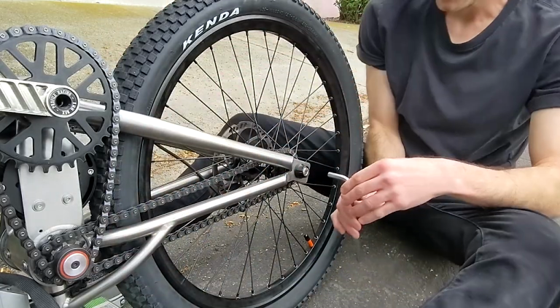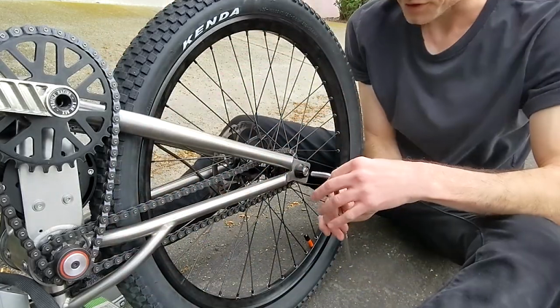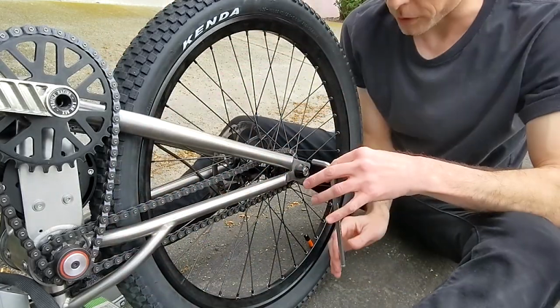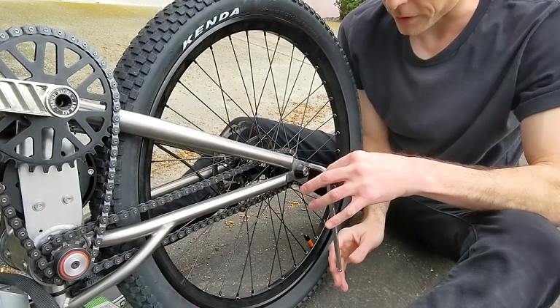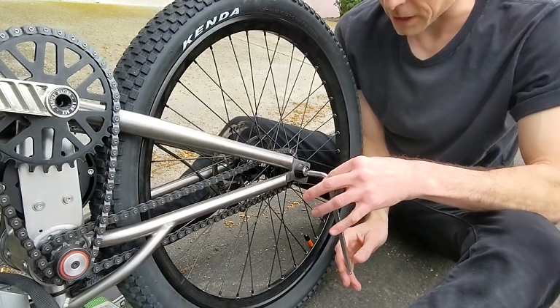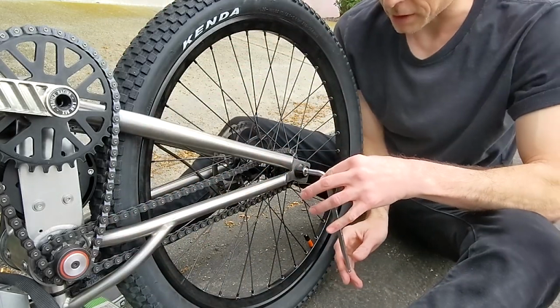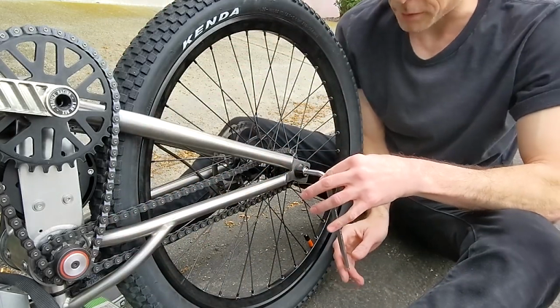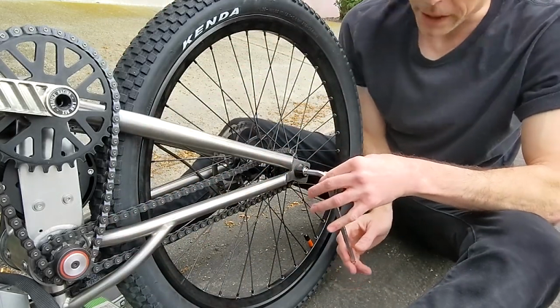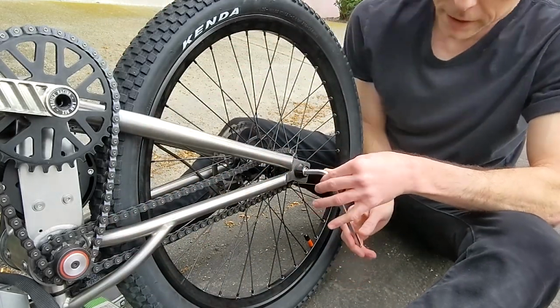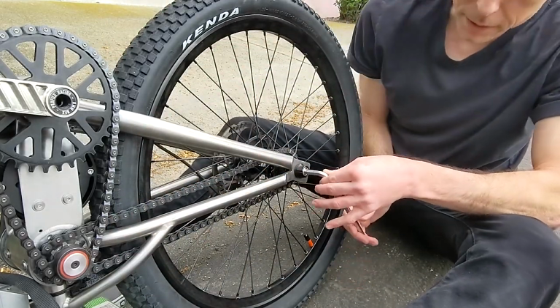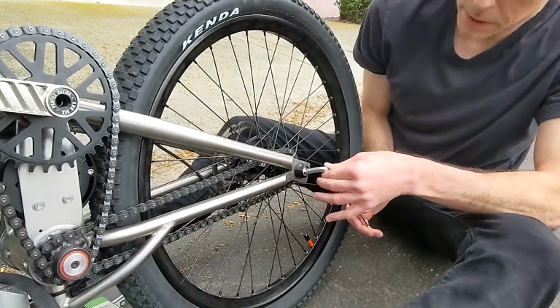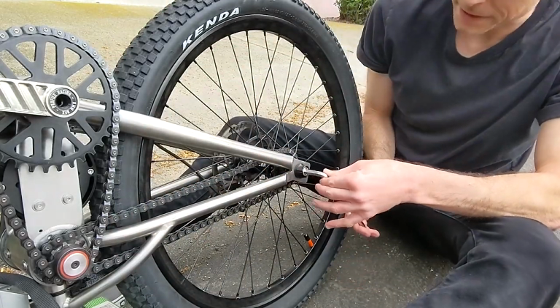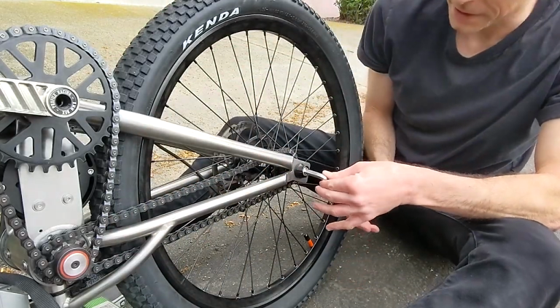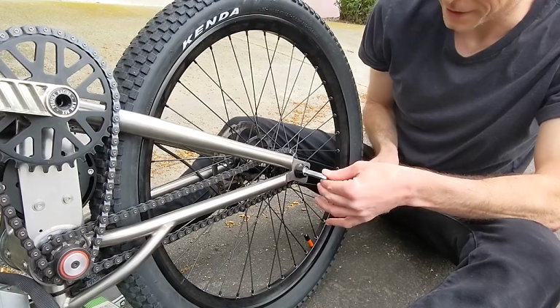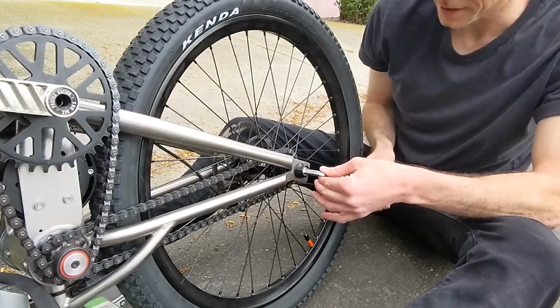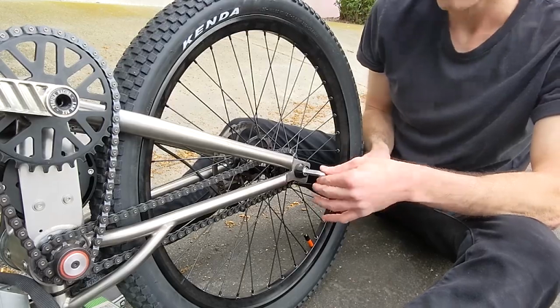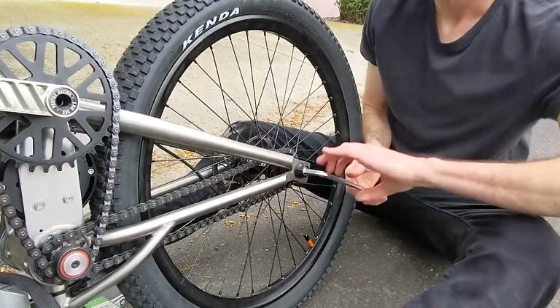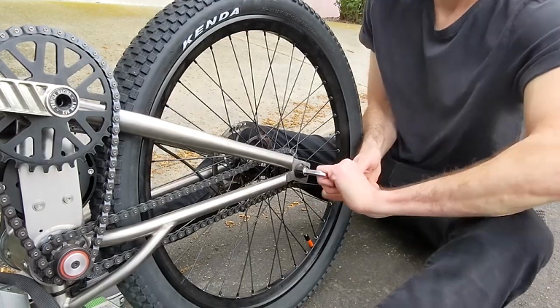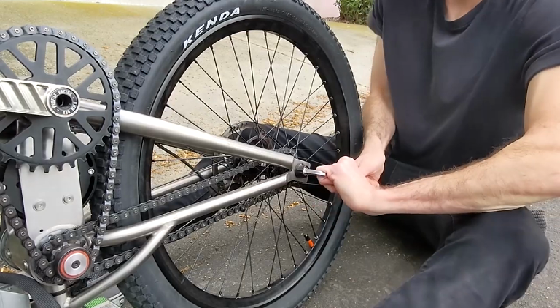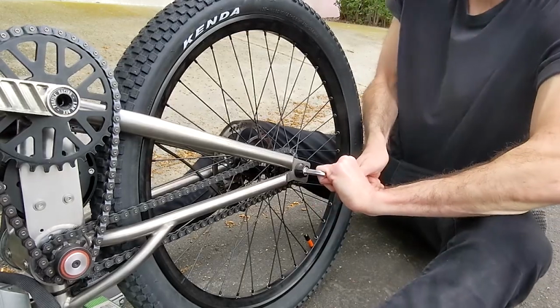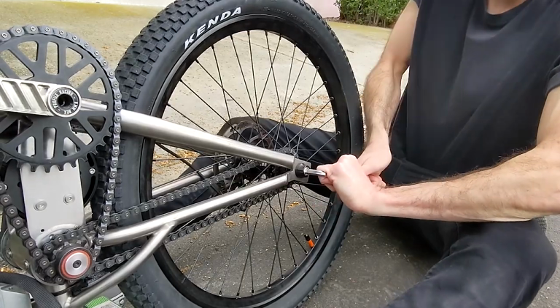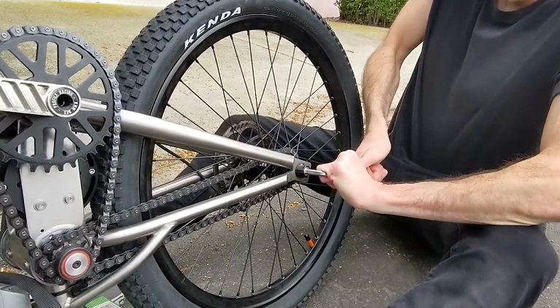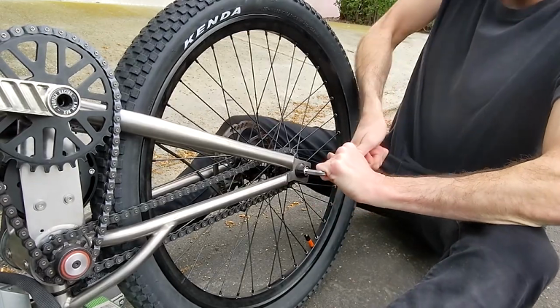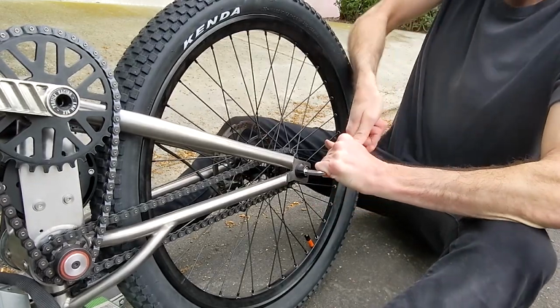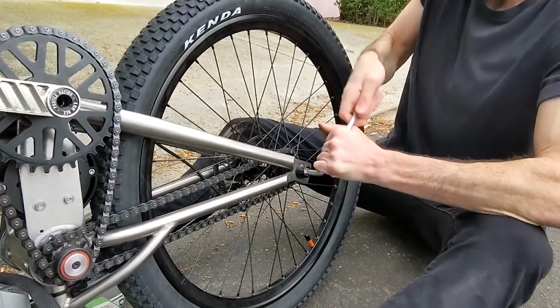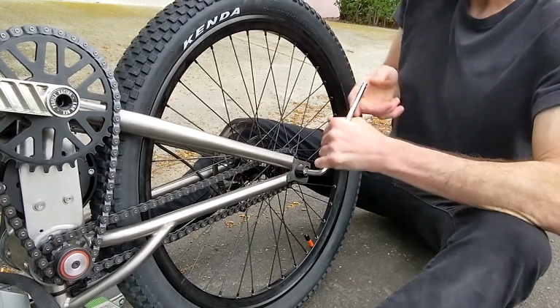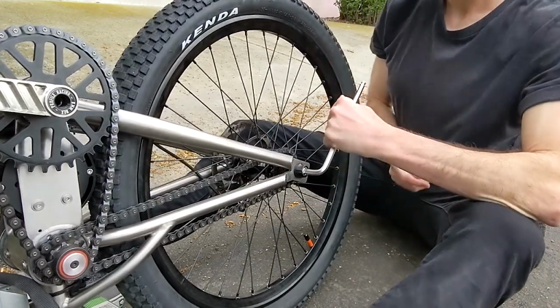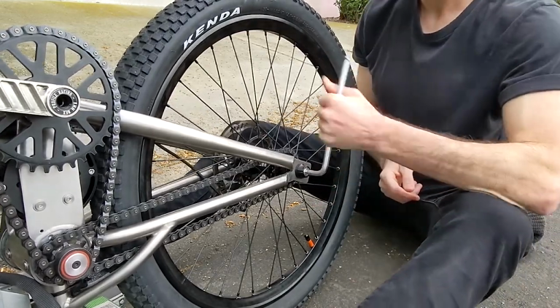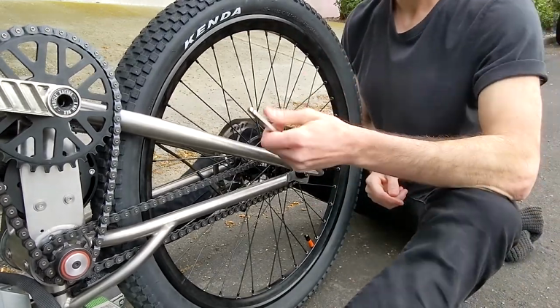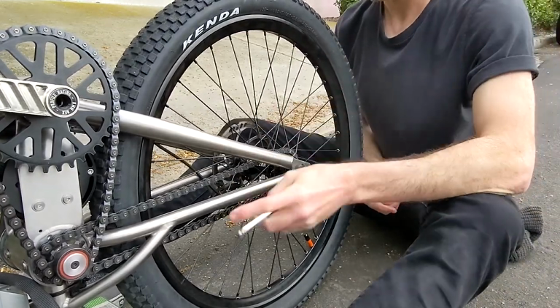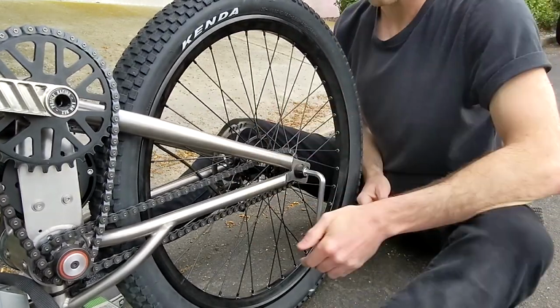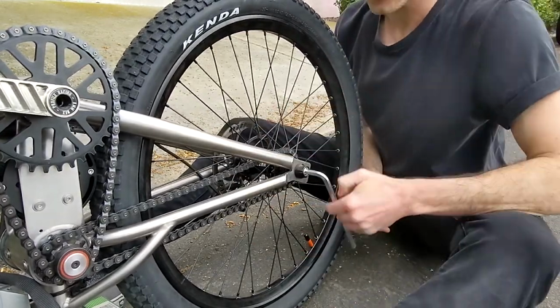This is one of the things I love about a BMX — pretty easy to fix. Just flip it upside down and start working on it.